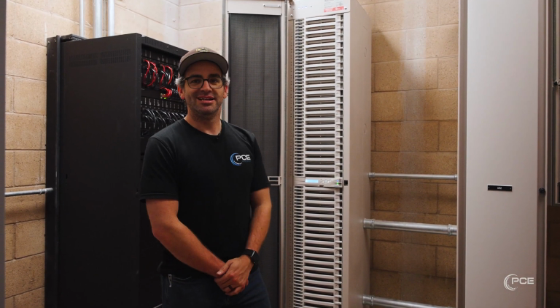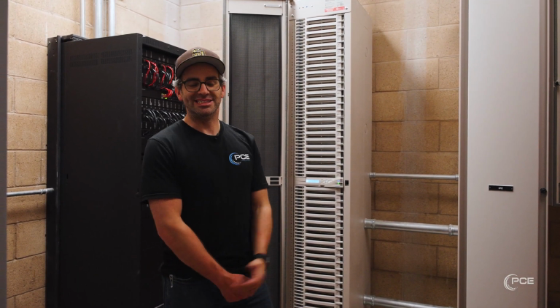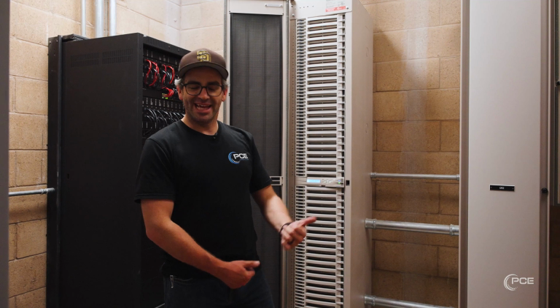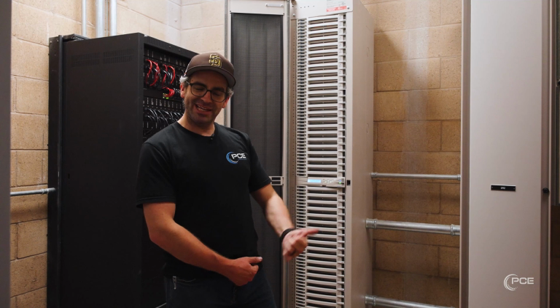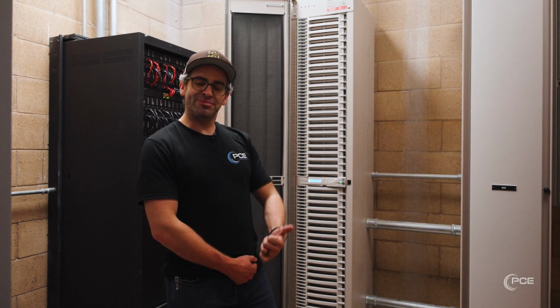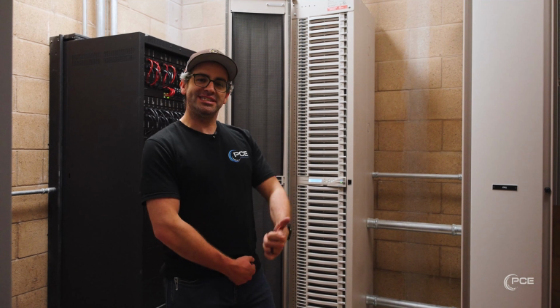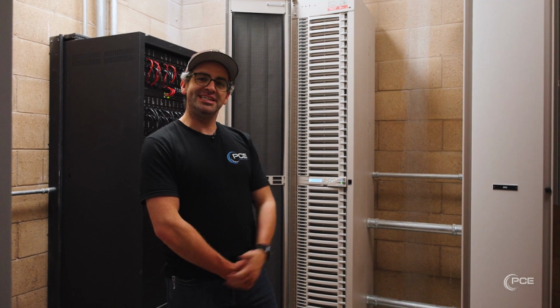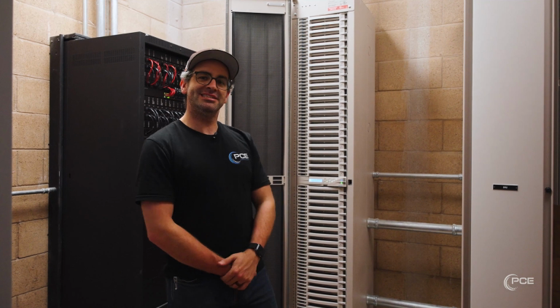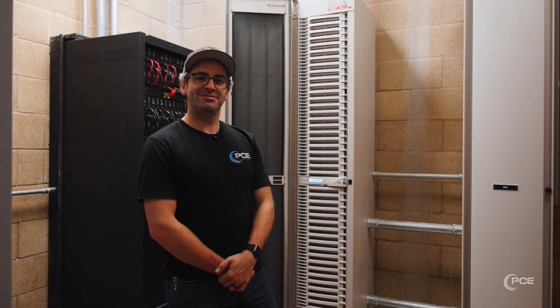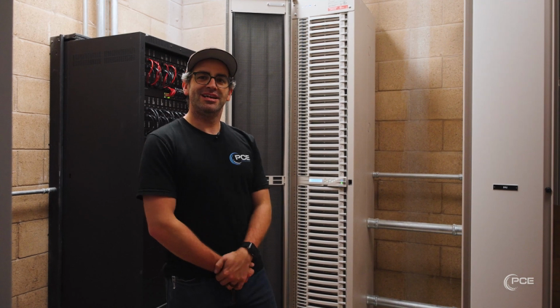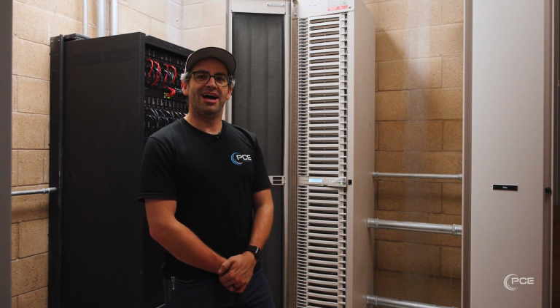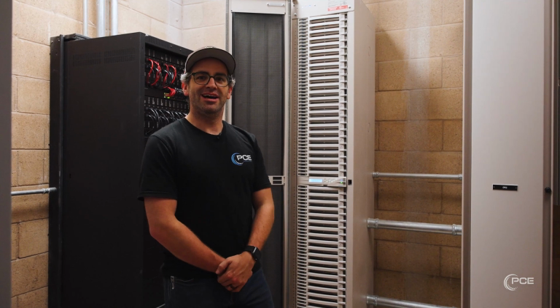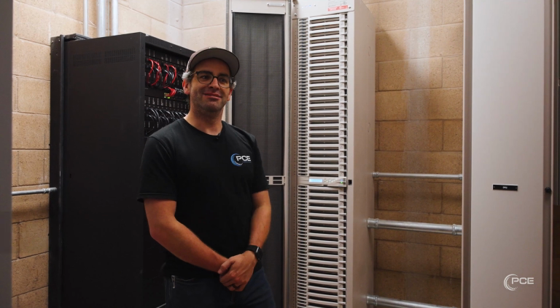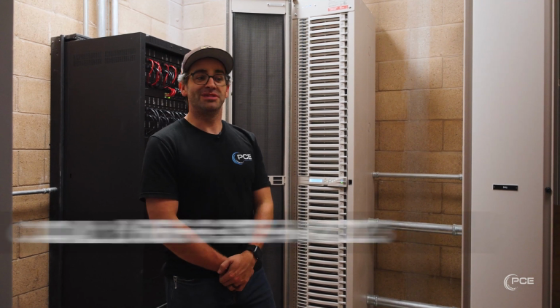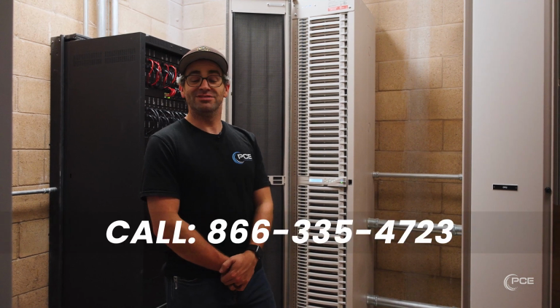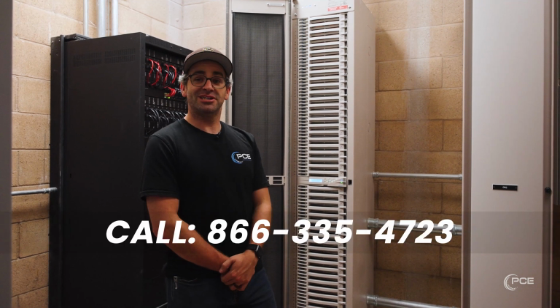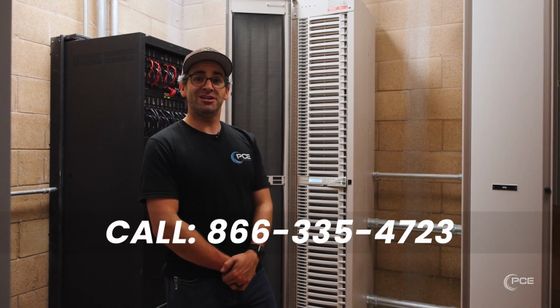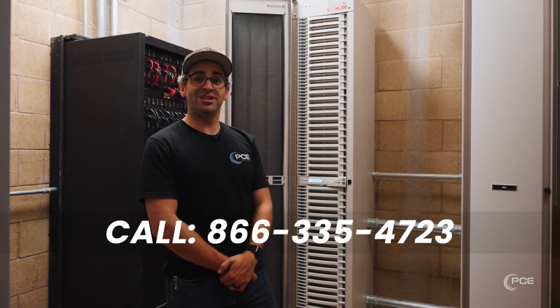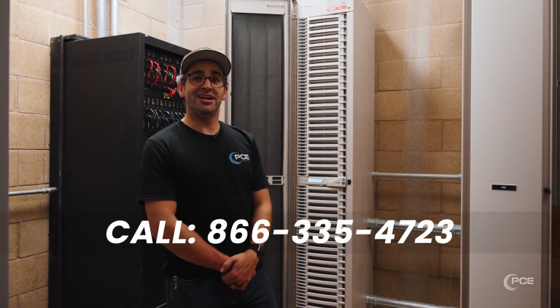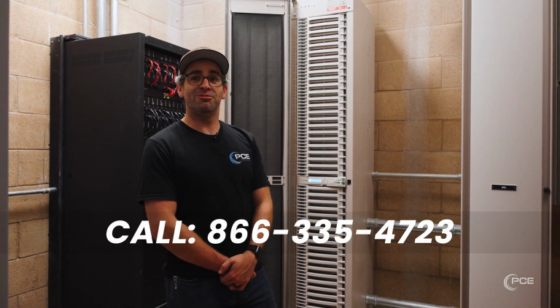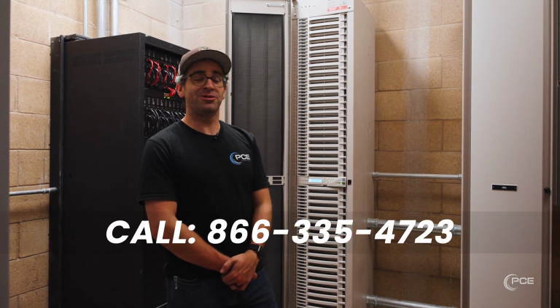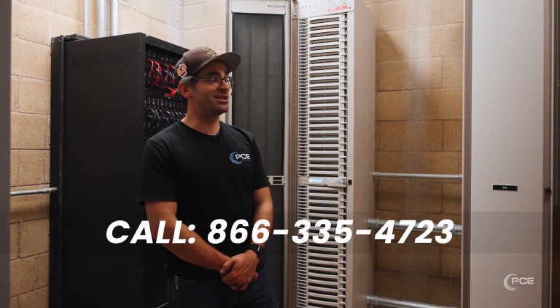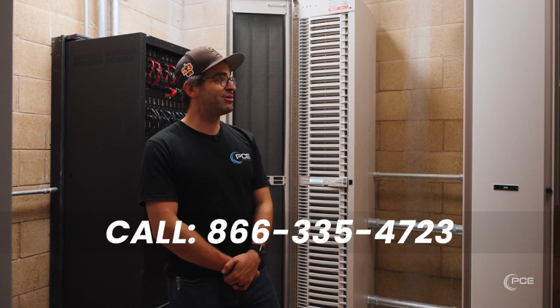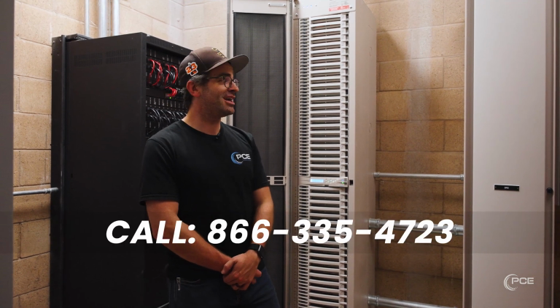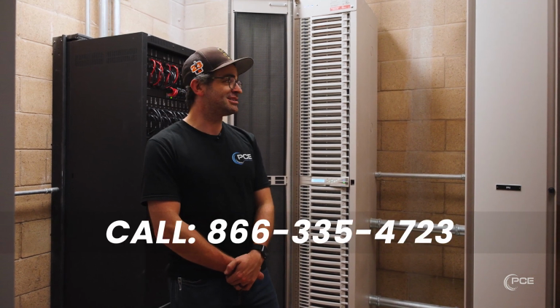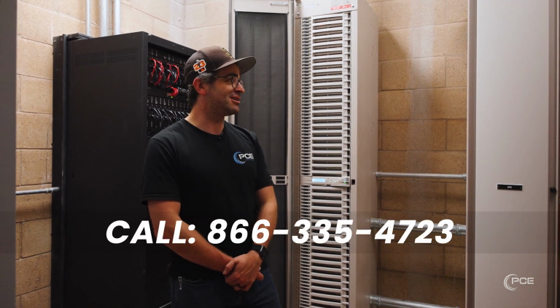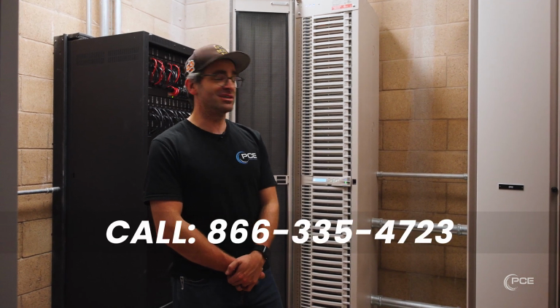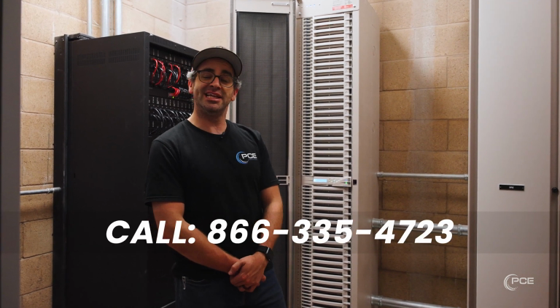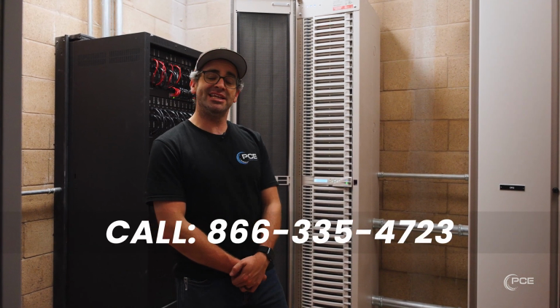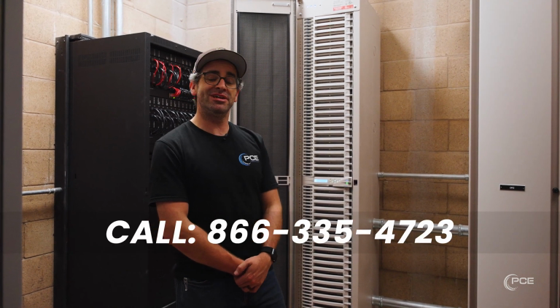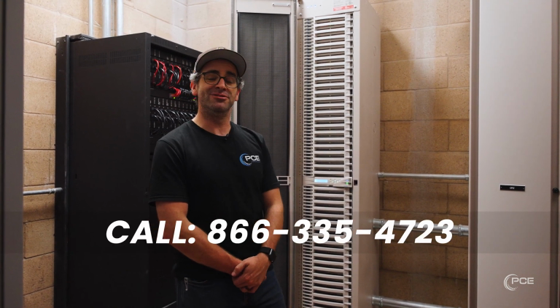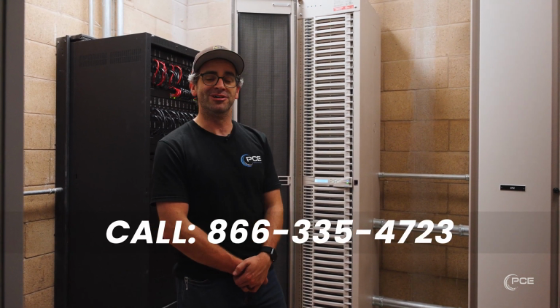This is Andy with PCE. Give us a call if you need help with your dimmer racks or if there's anything we can do for you.